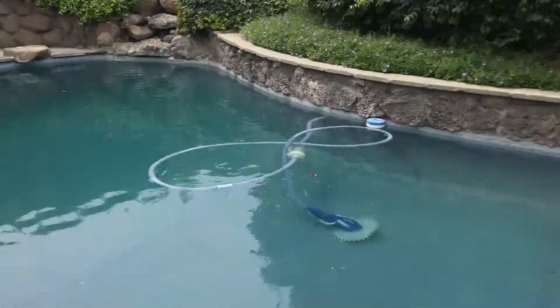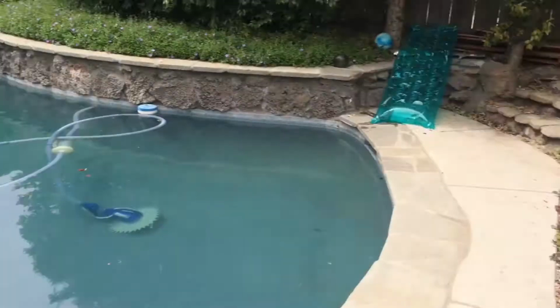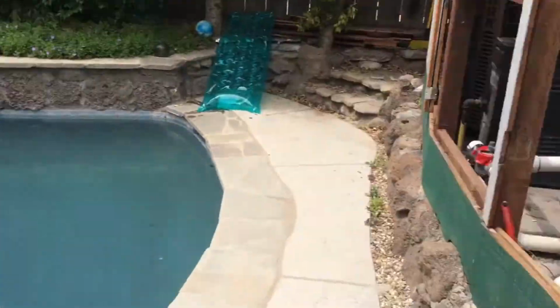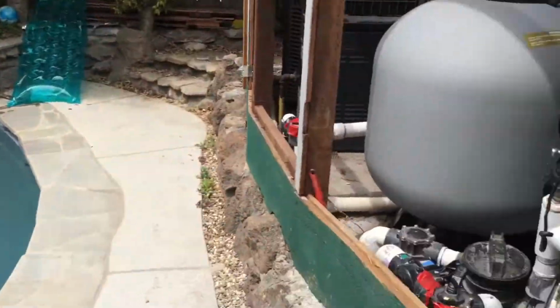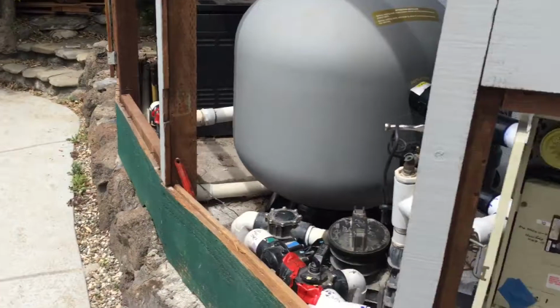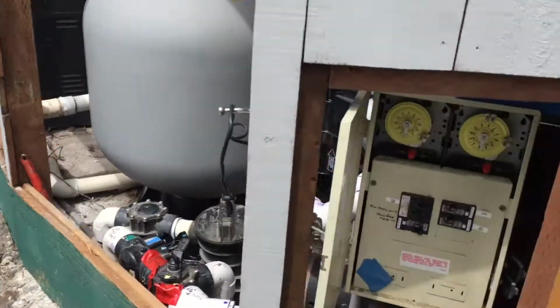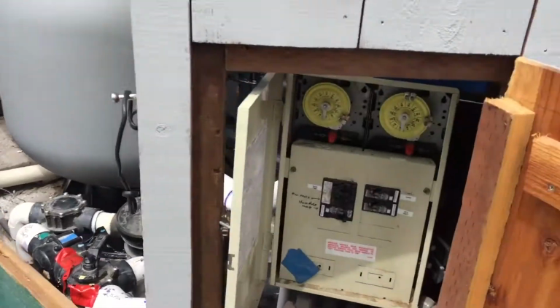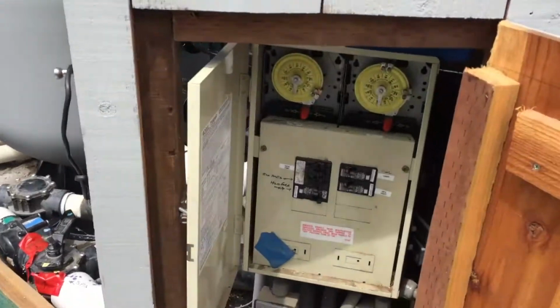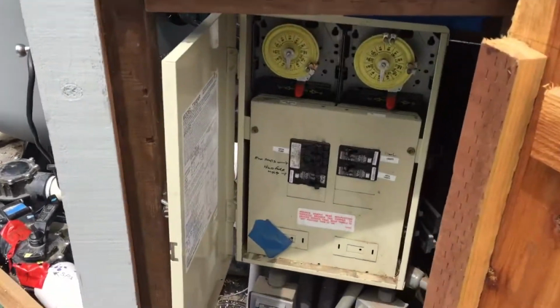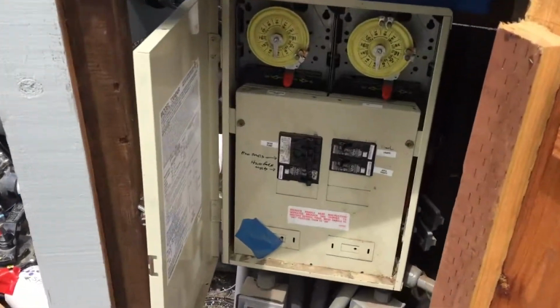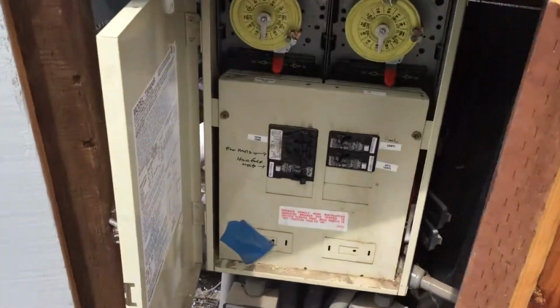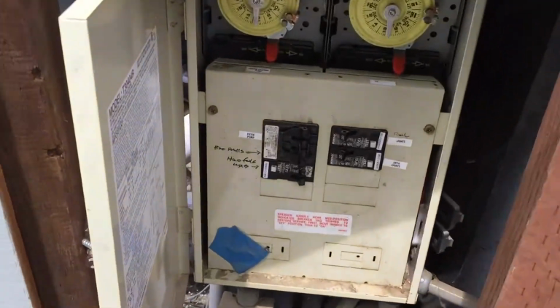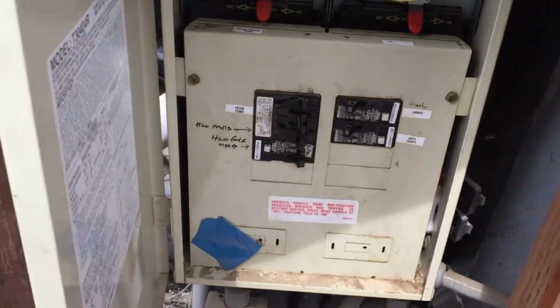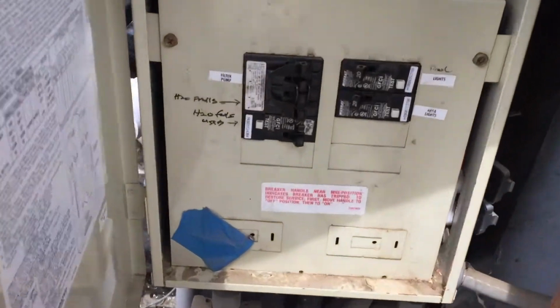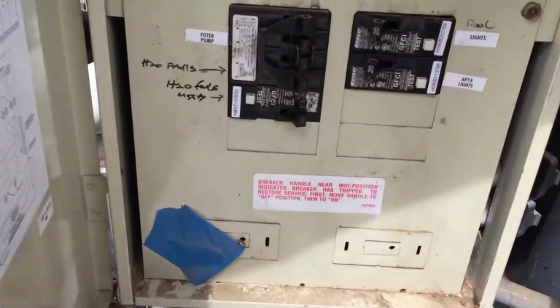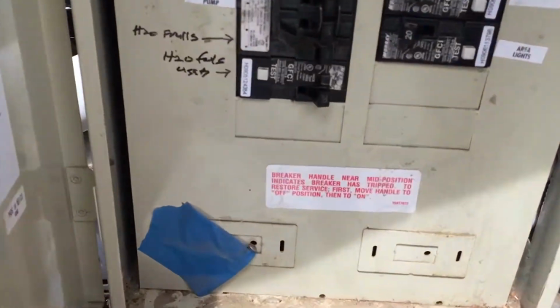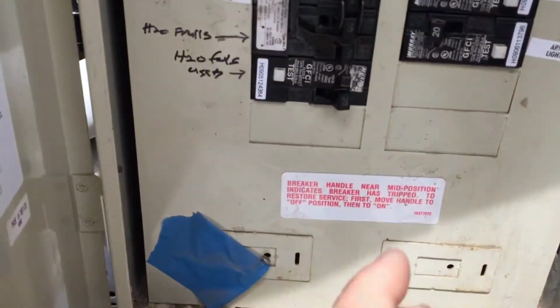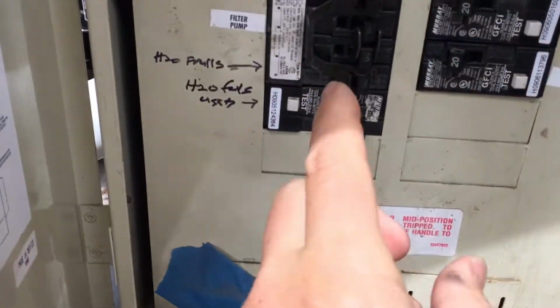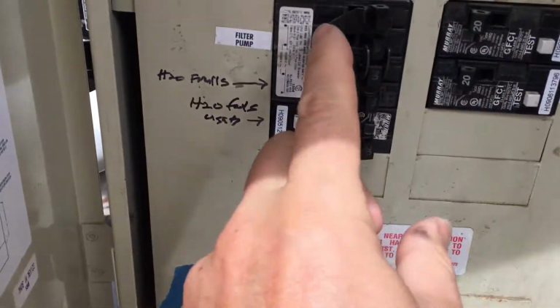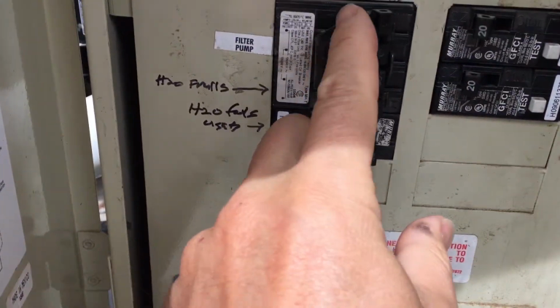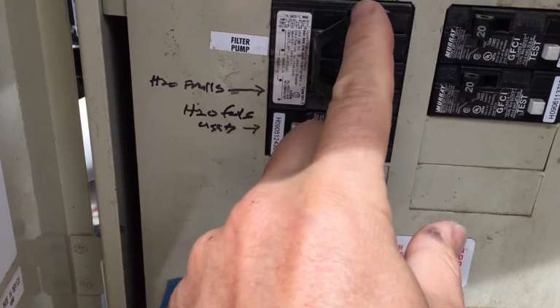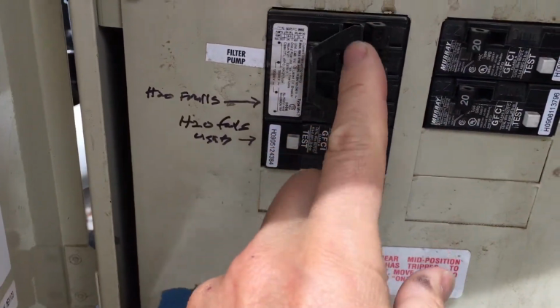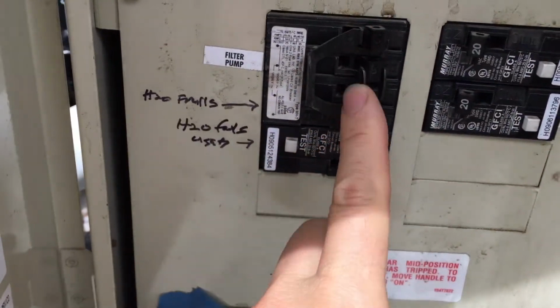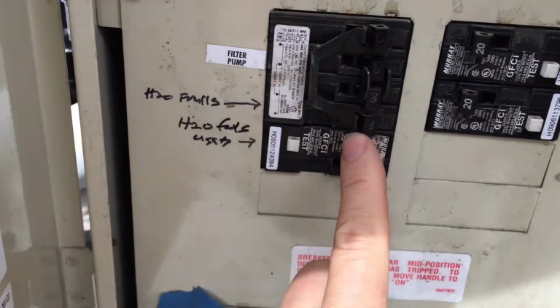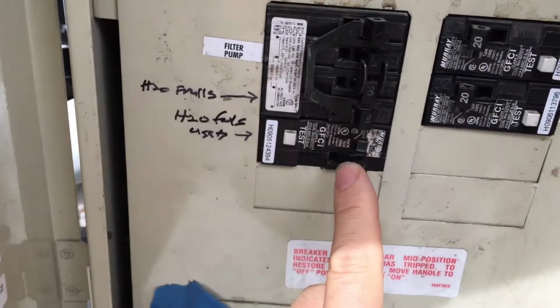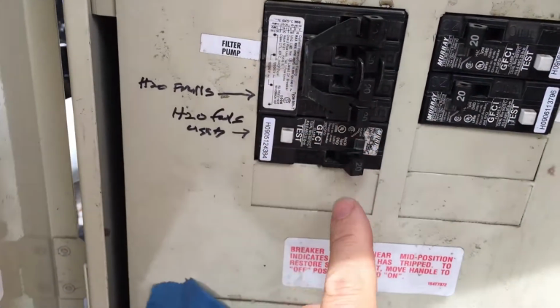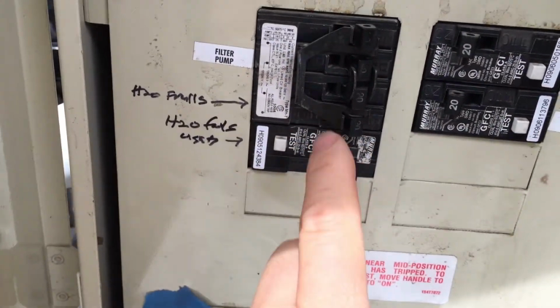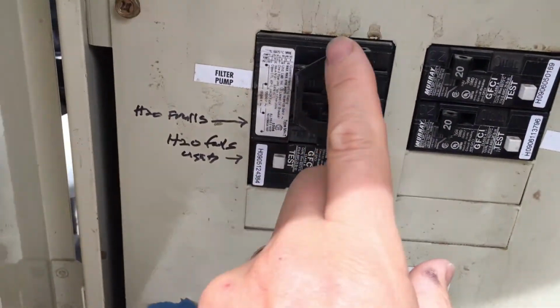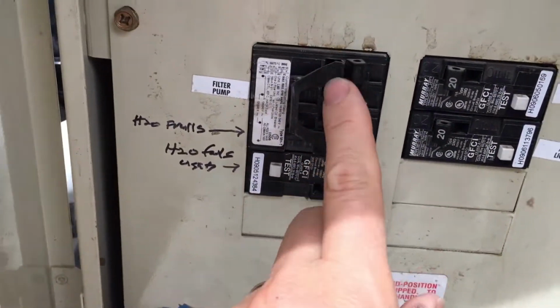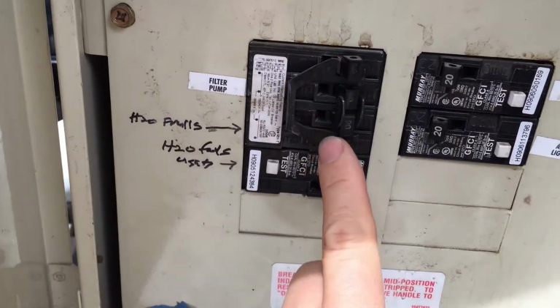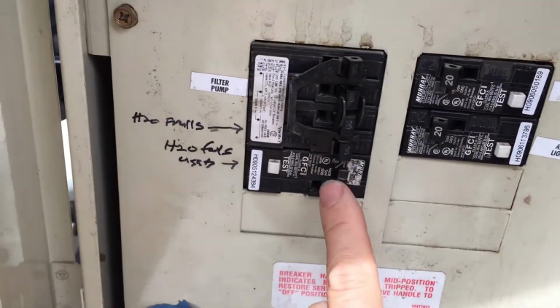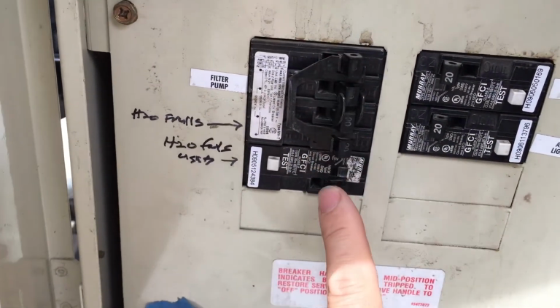We're going to come over here. We're going to make sure the breakers are on. Breakers are on.